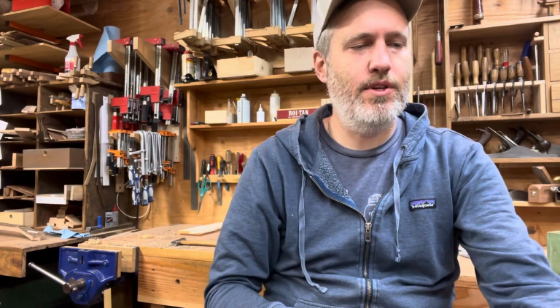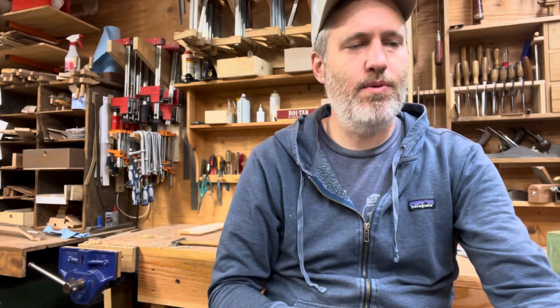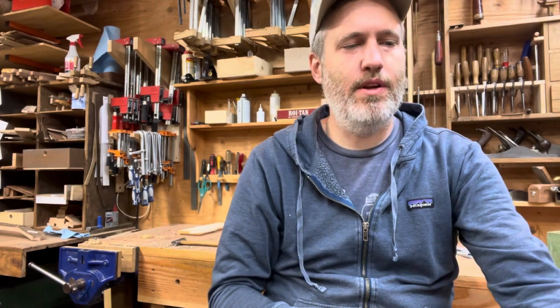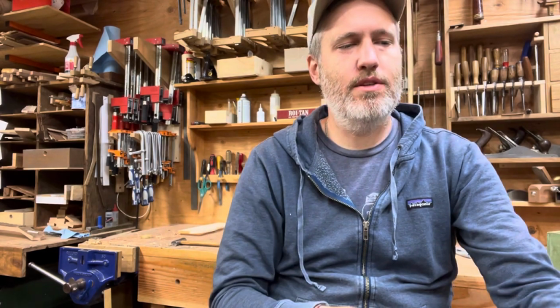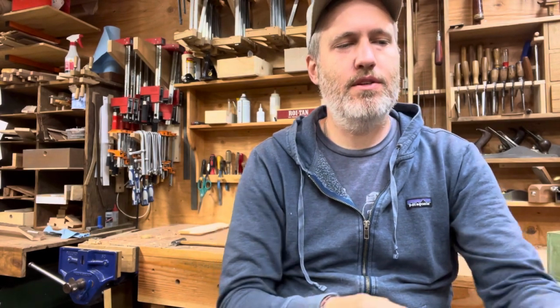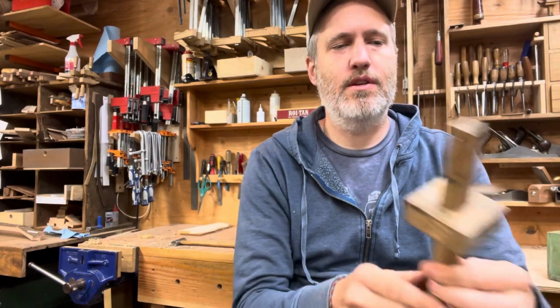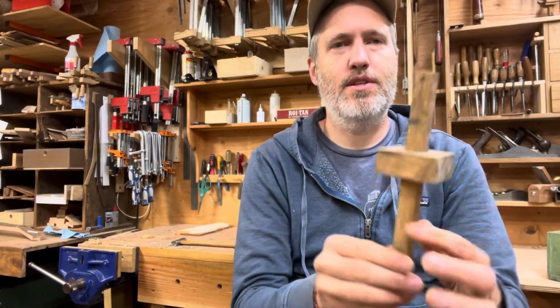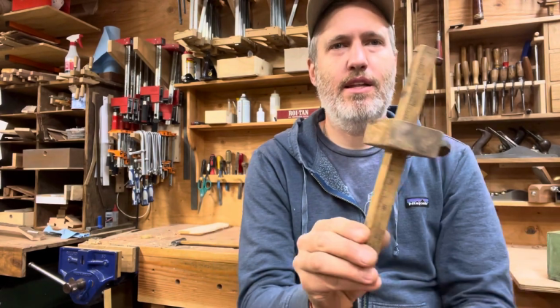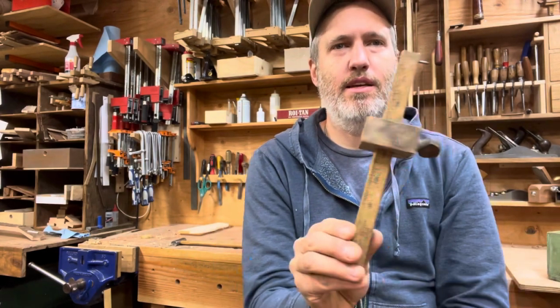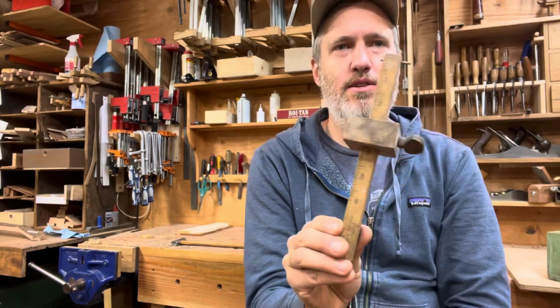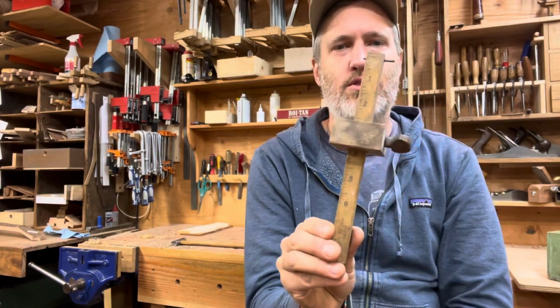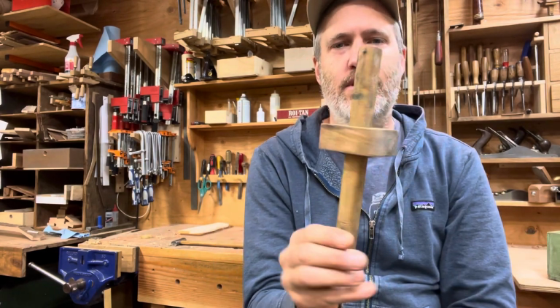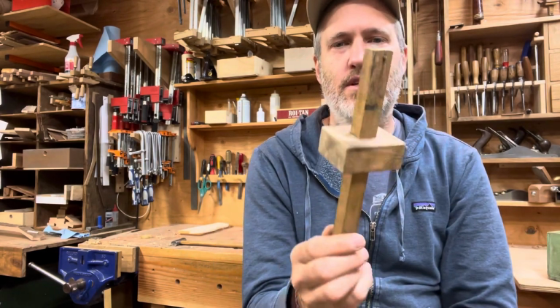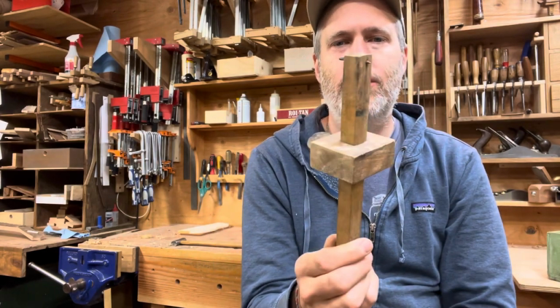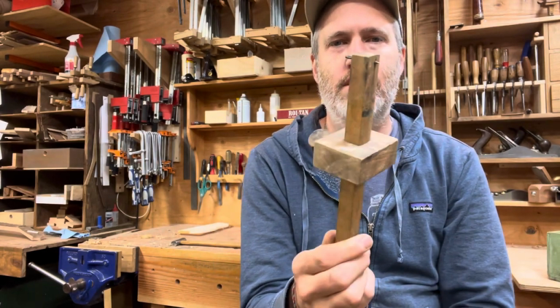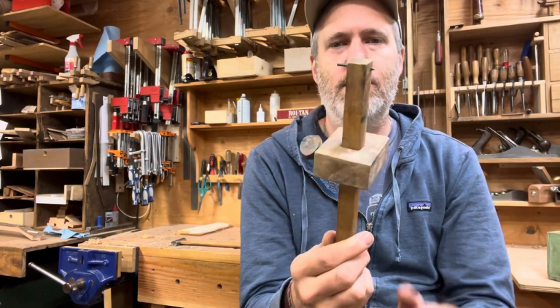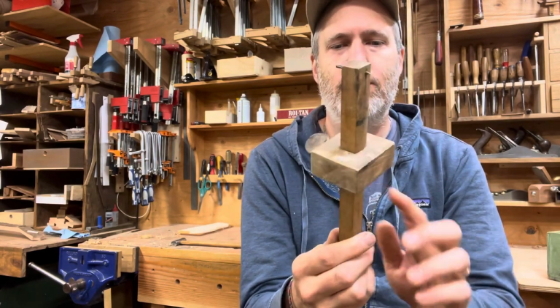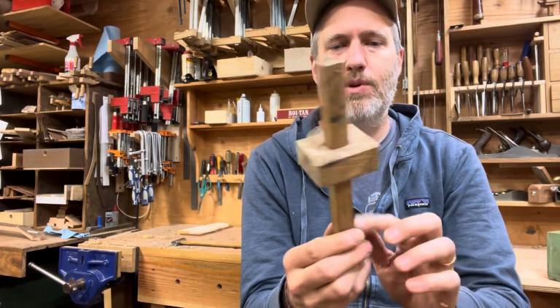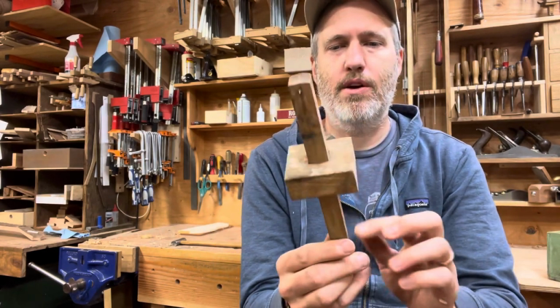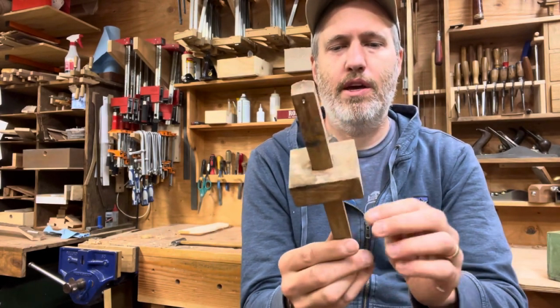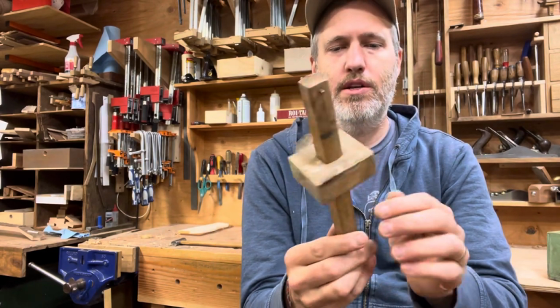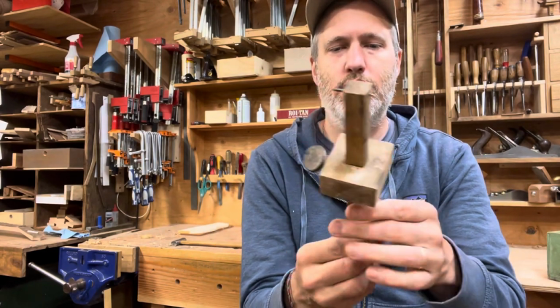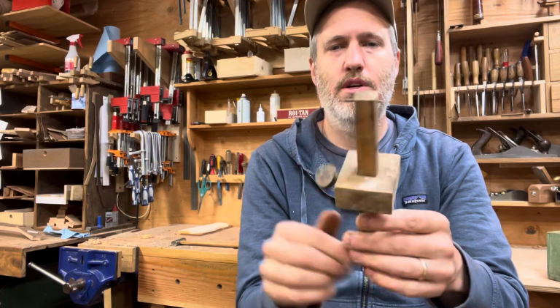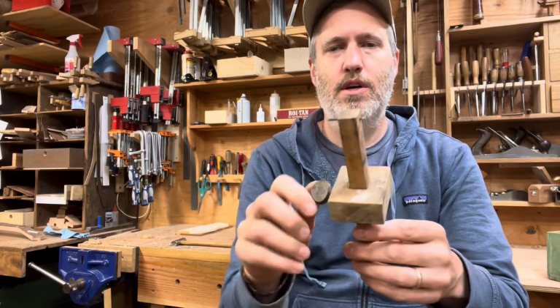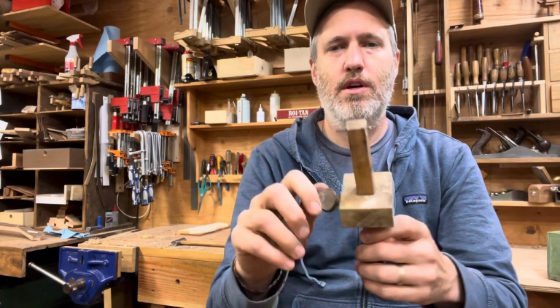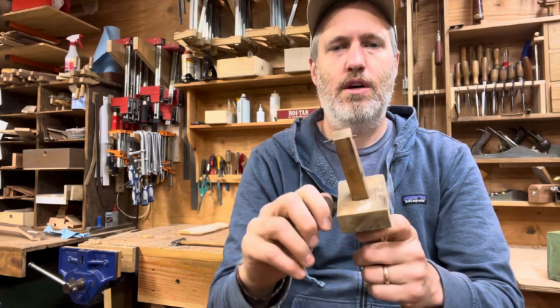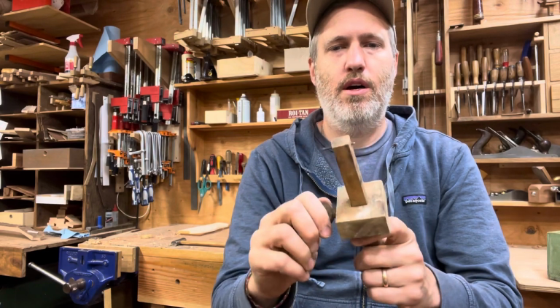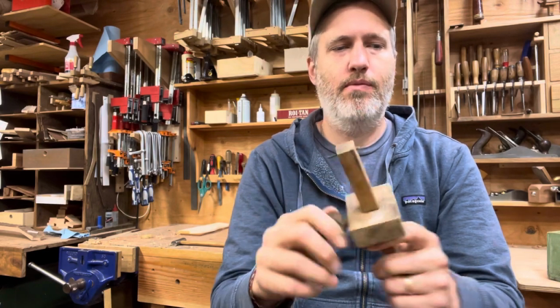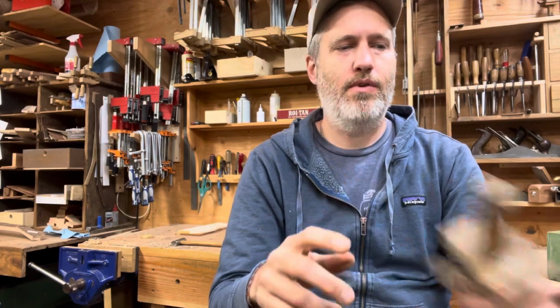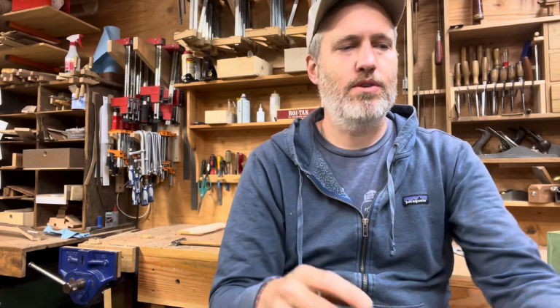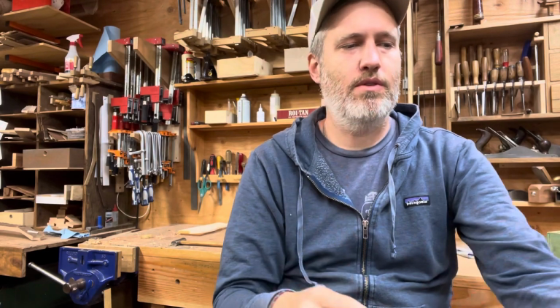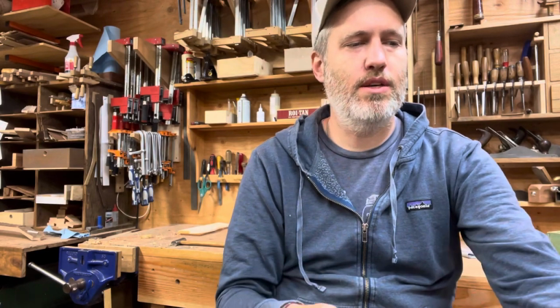This one is Stanley — this is 20th century. Old sweetheart gauge. Also nice.